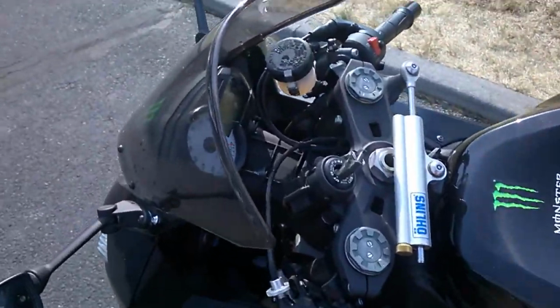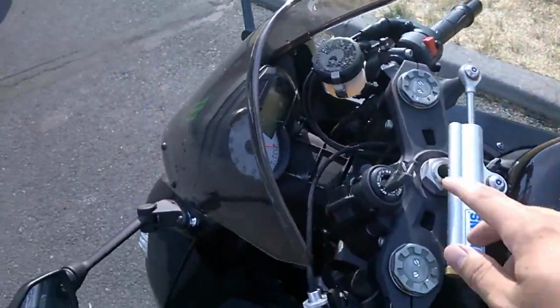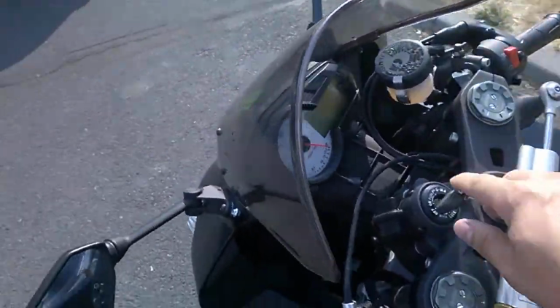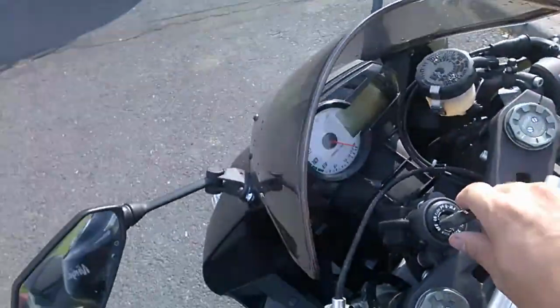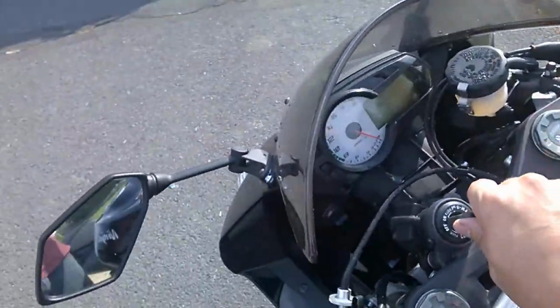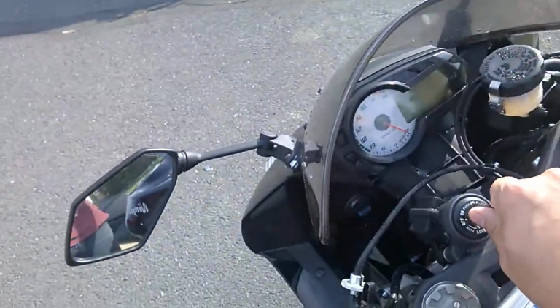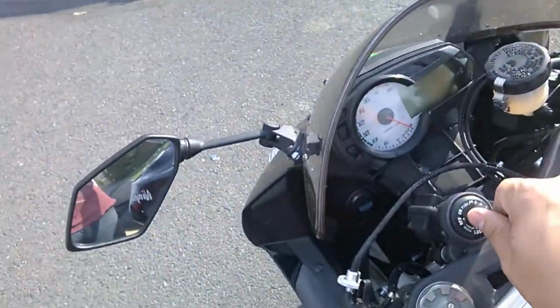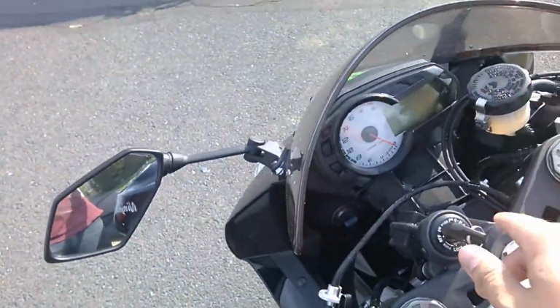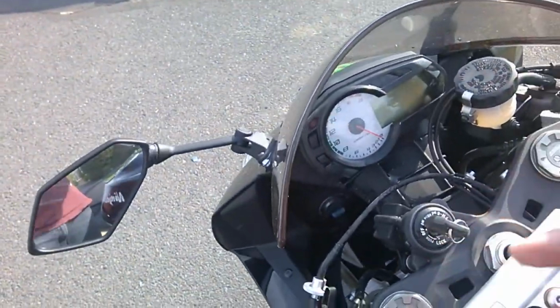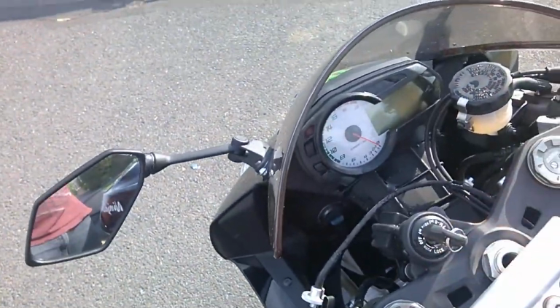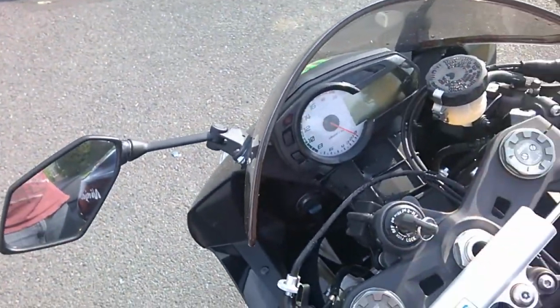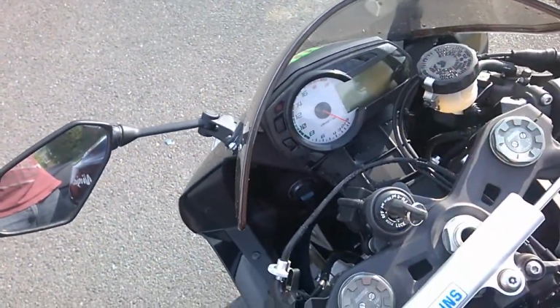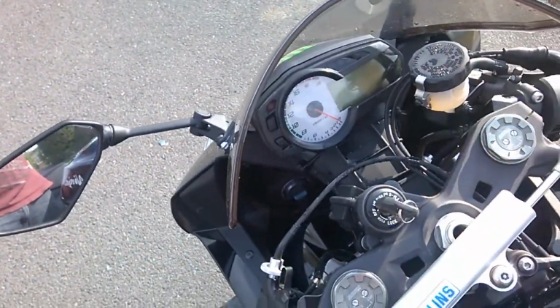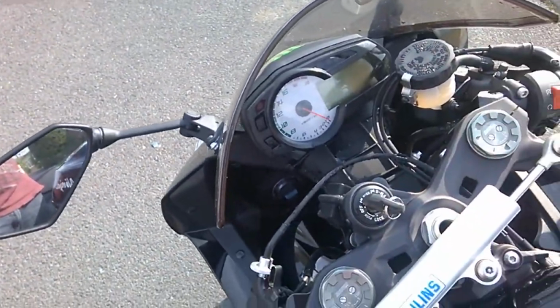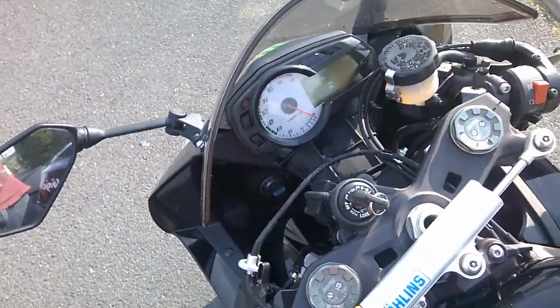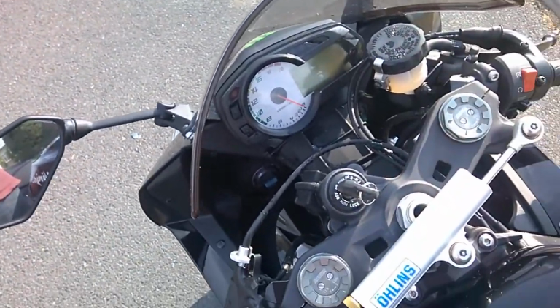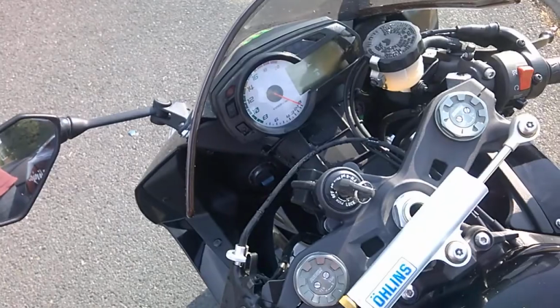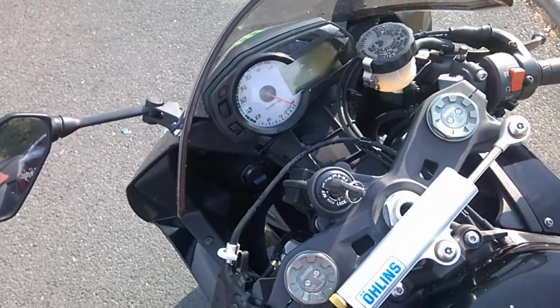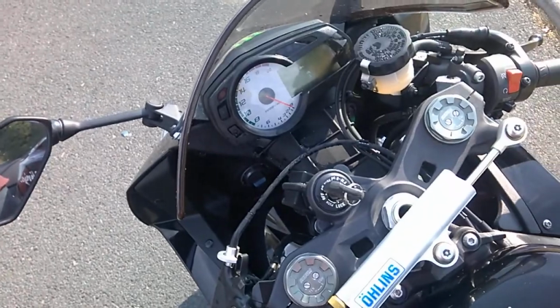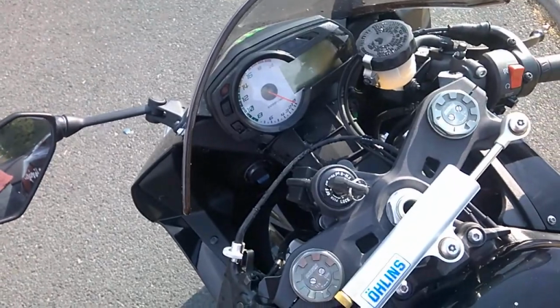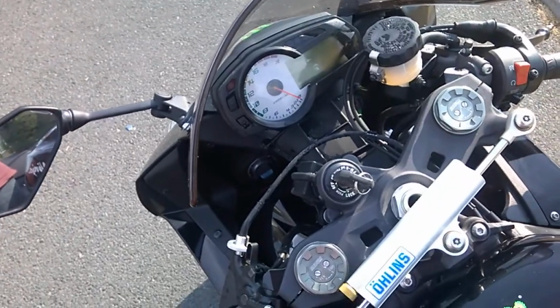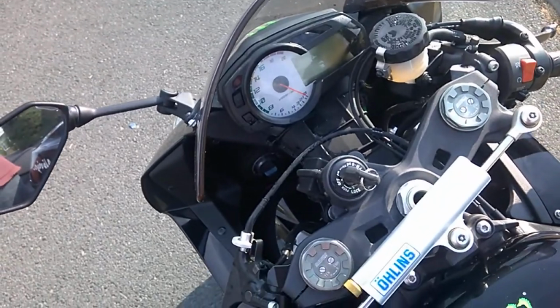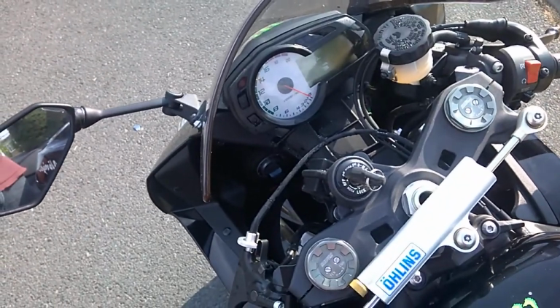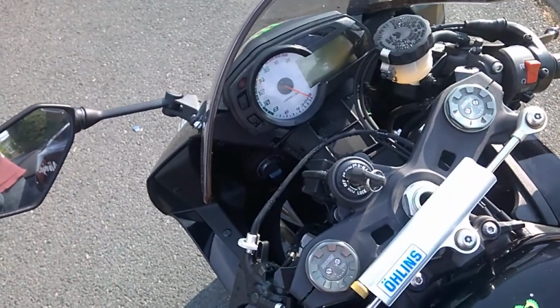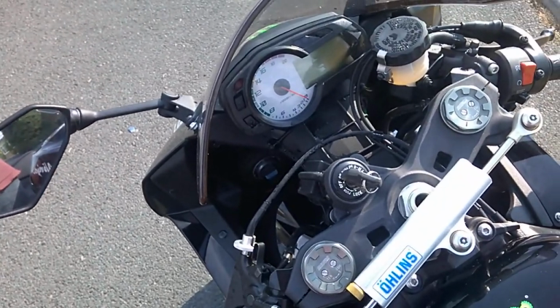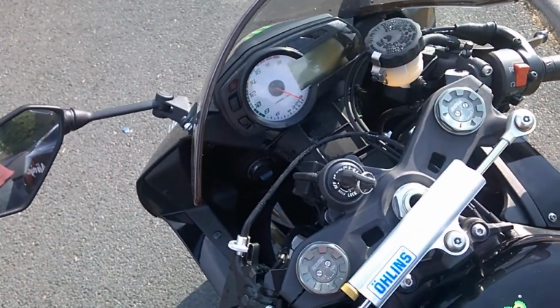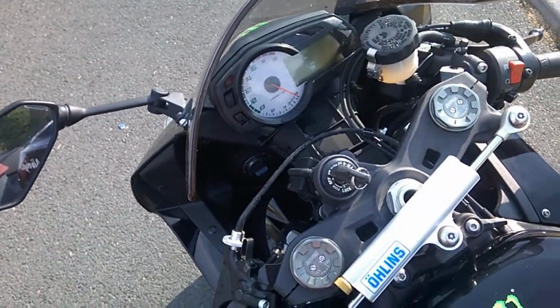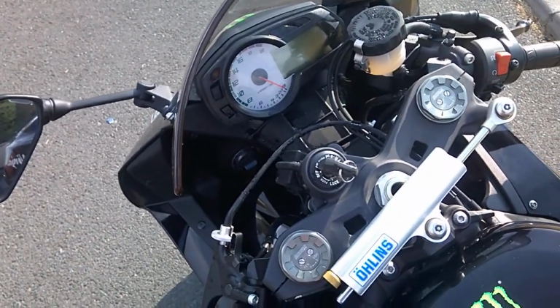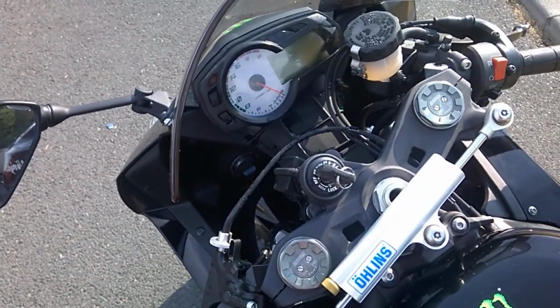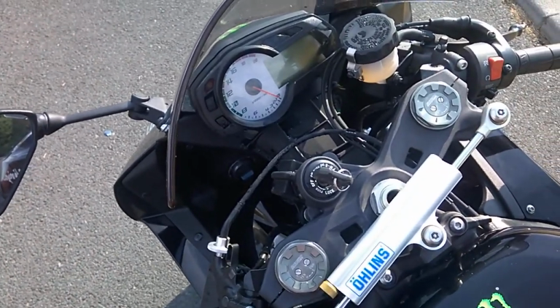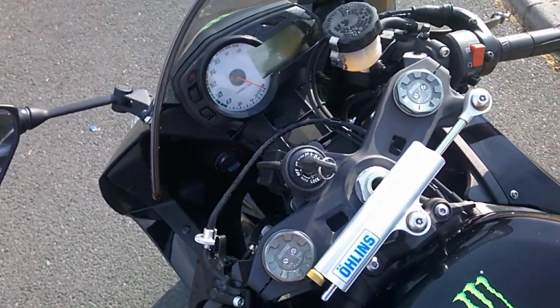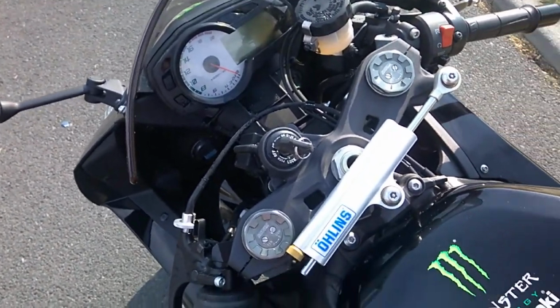Yeah, battery's completely dead. I'll start her up and make a video of it running.